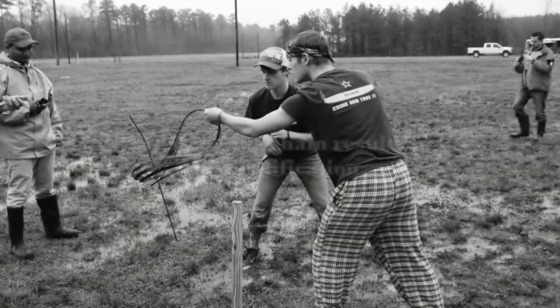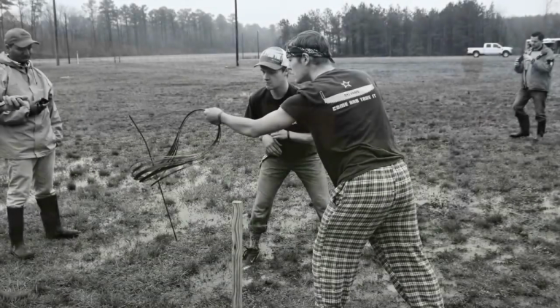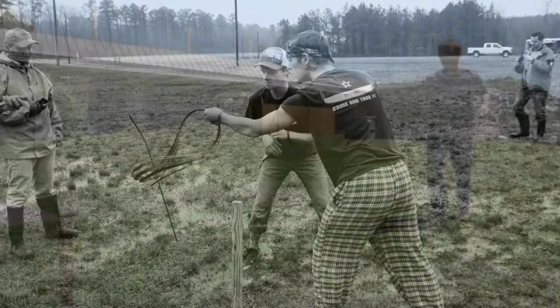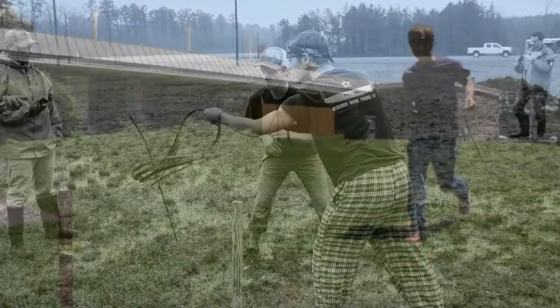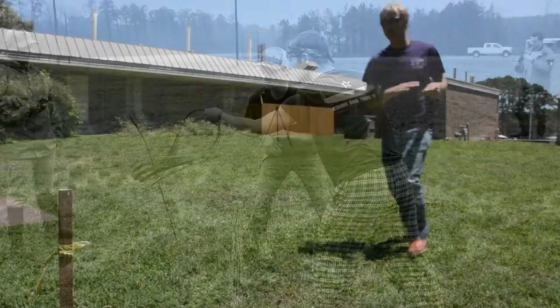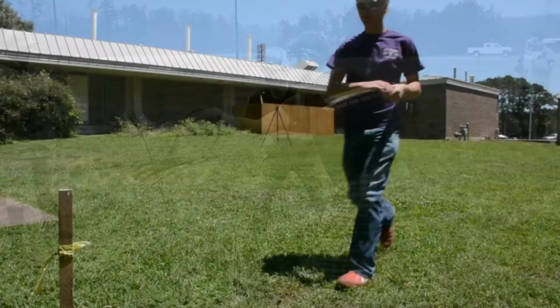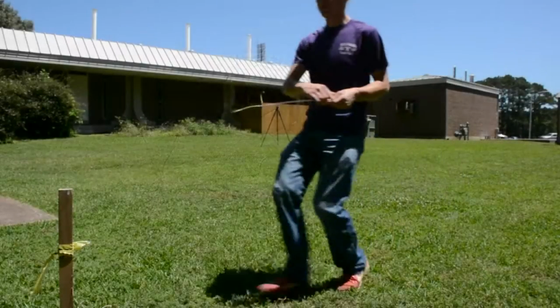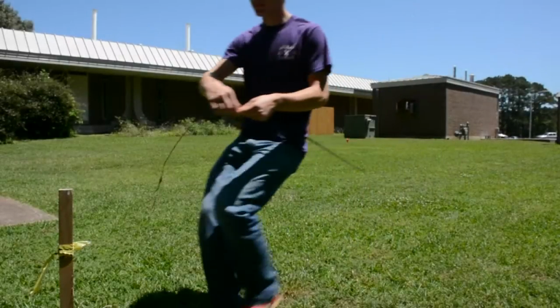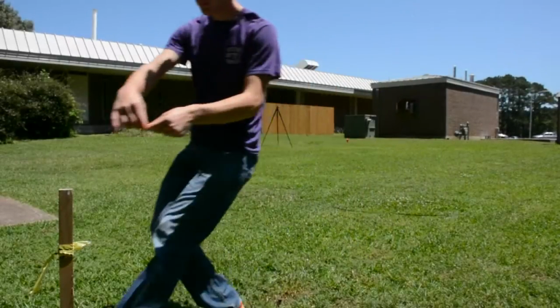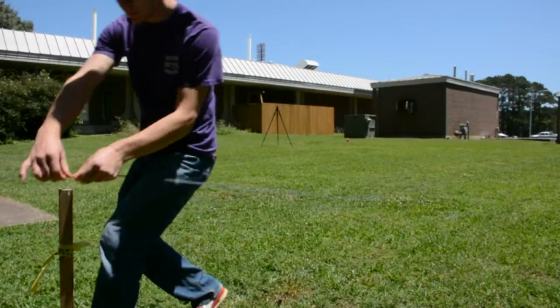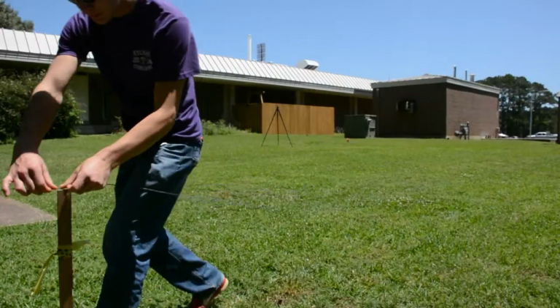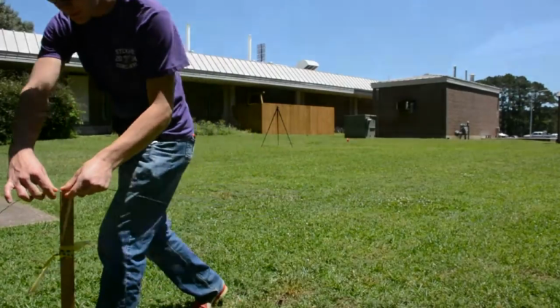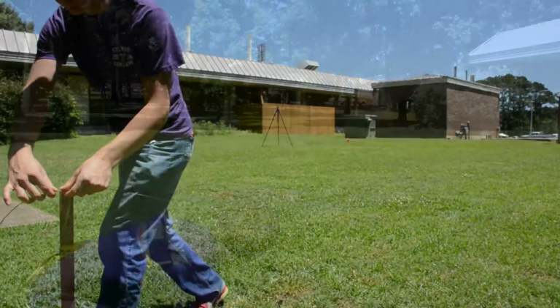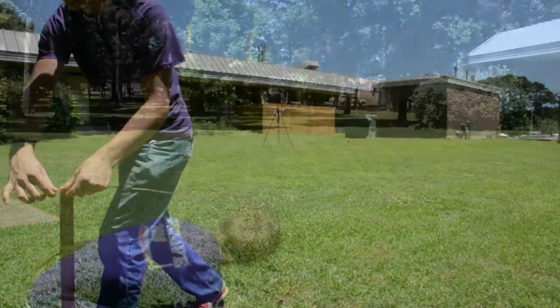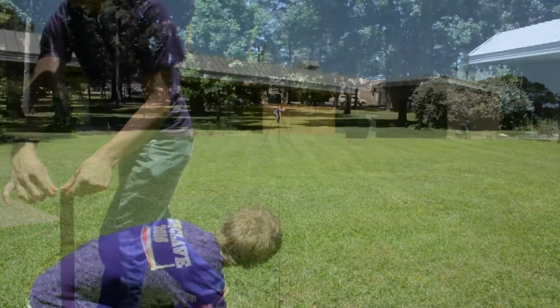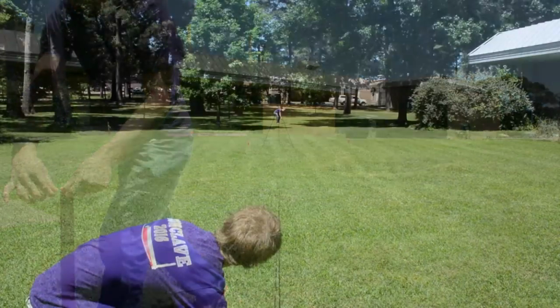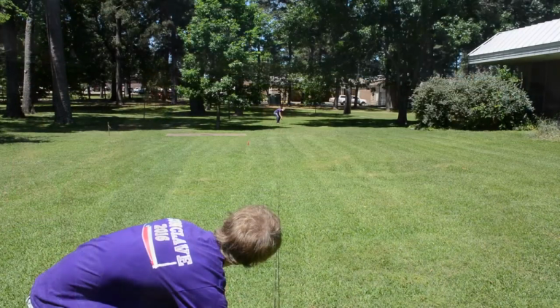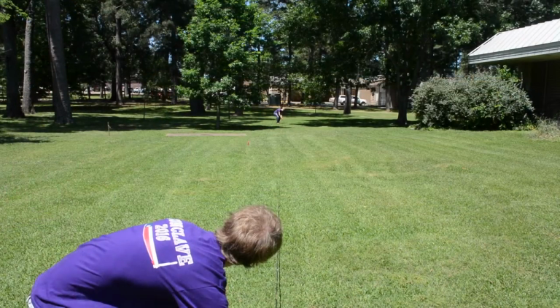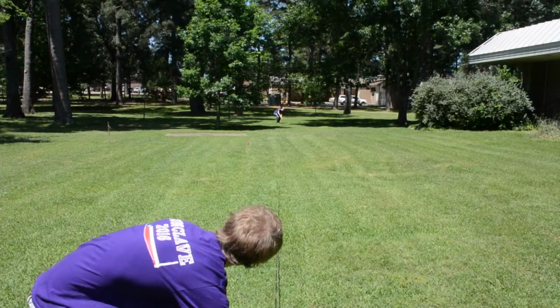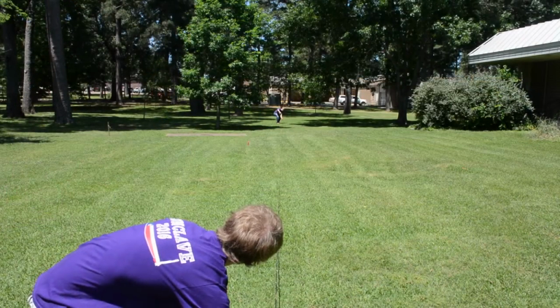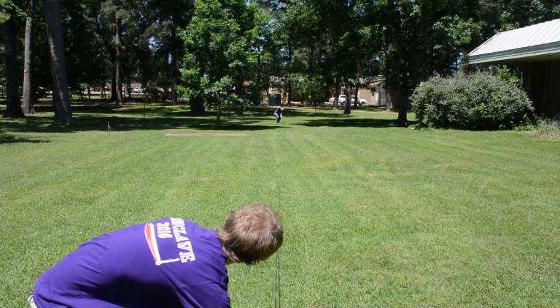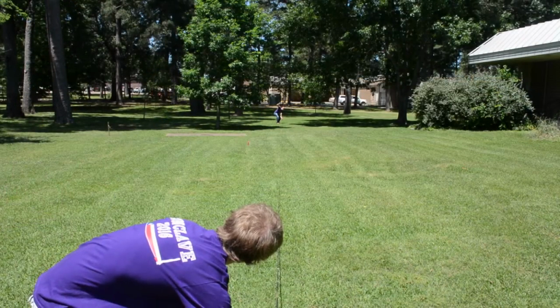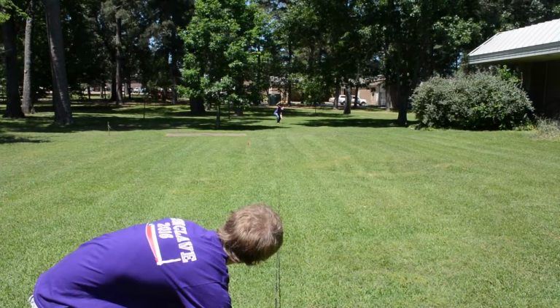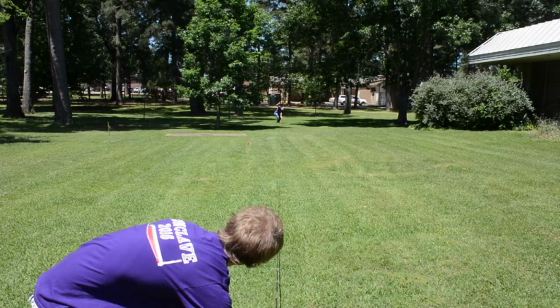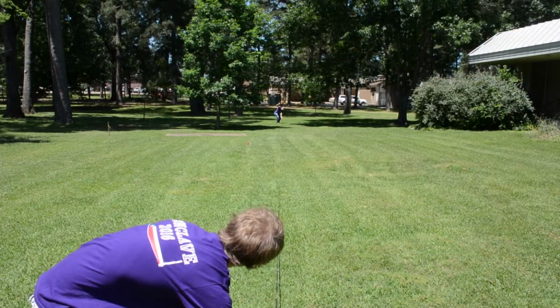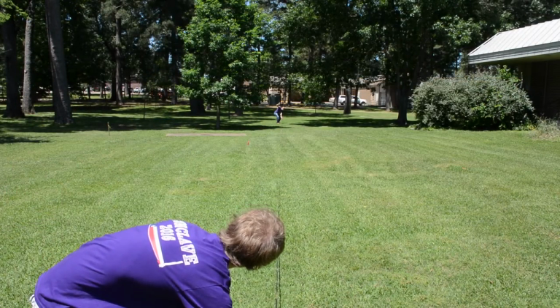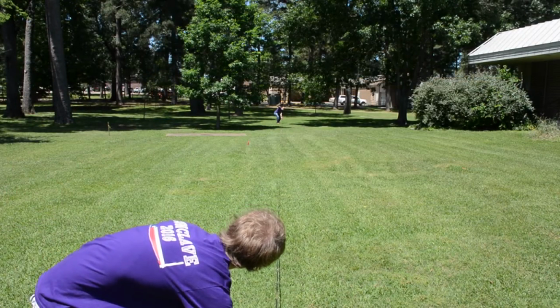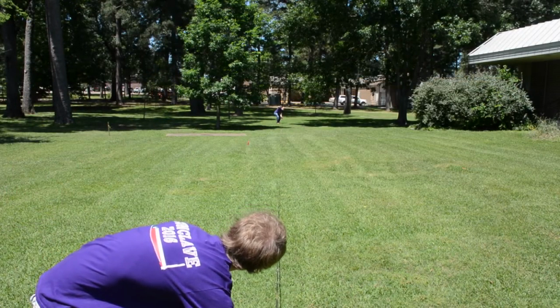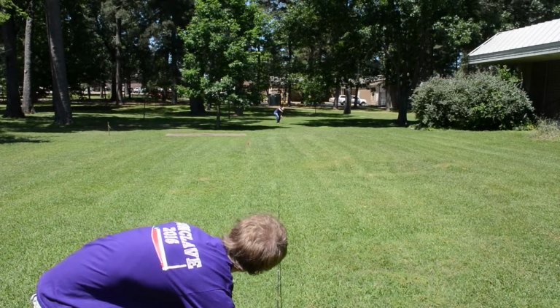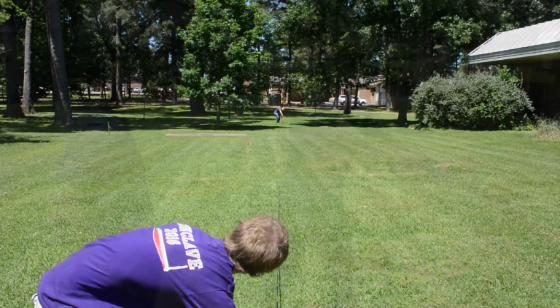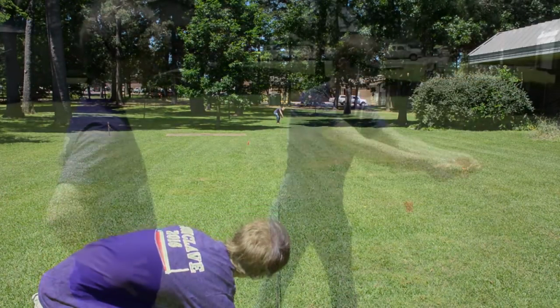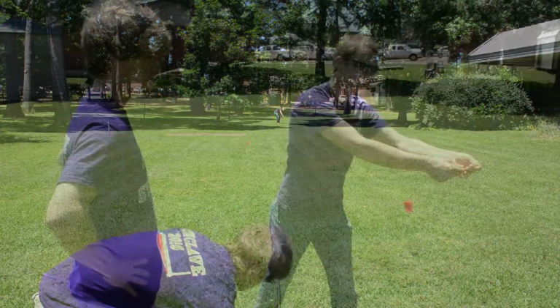So you stretch it, touch both stakes until the judges raise their hands, and then you're ready to wind it up.